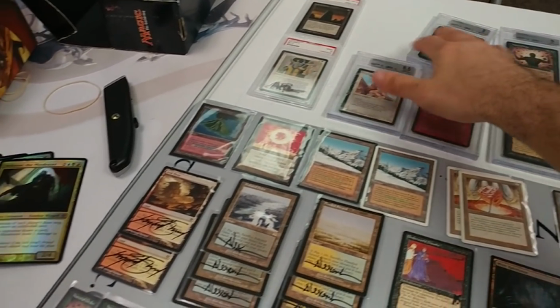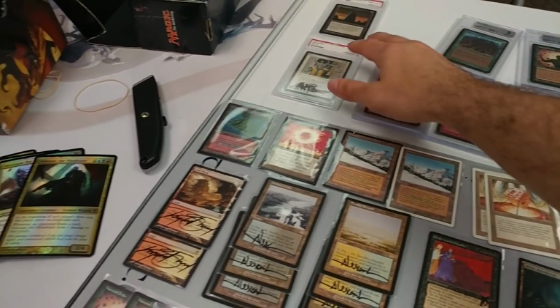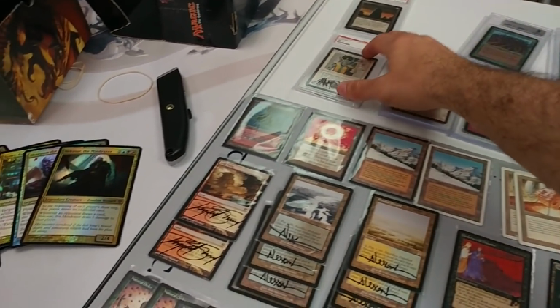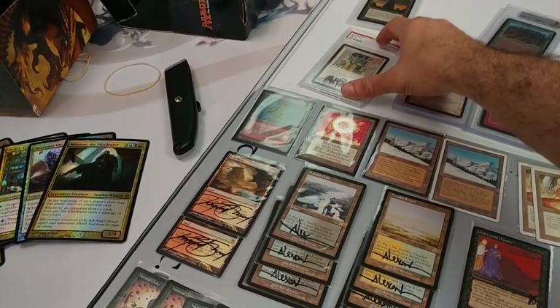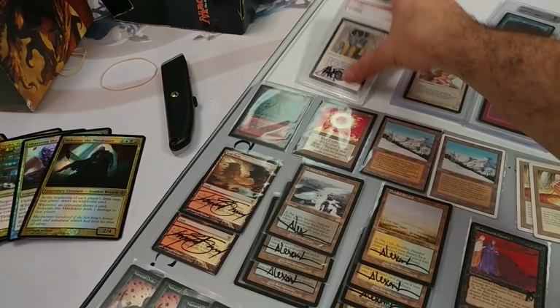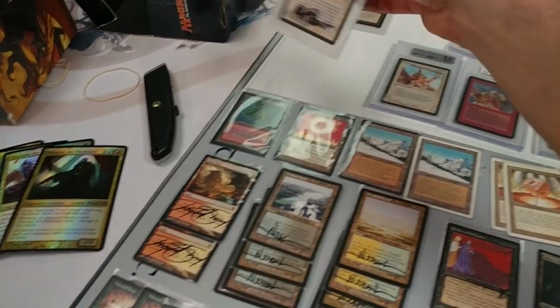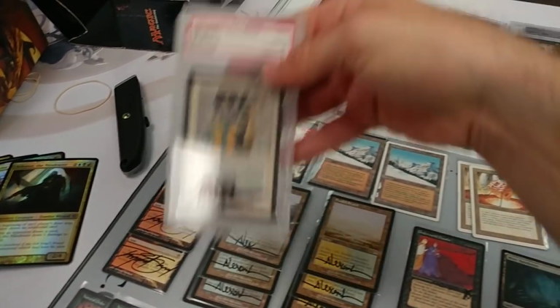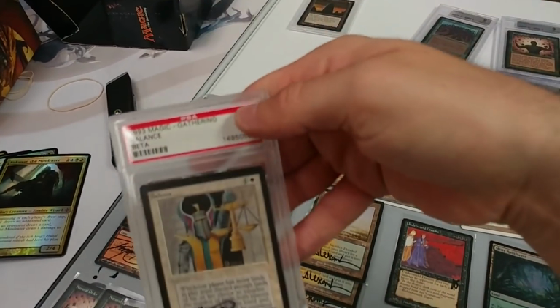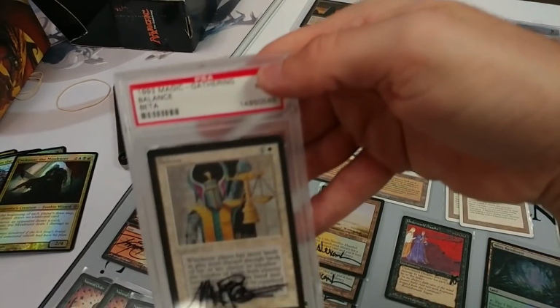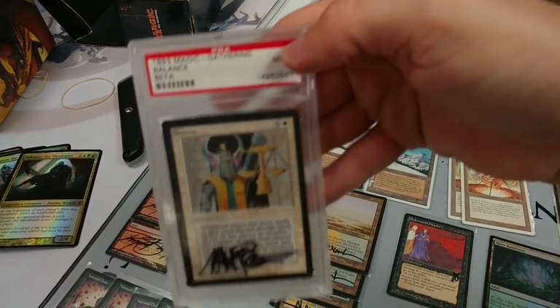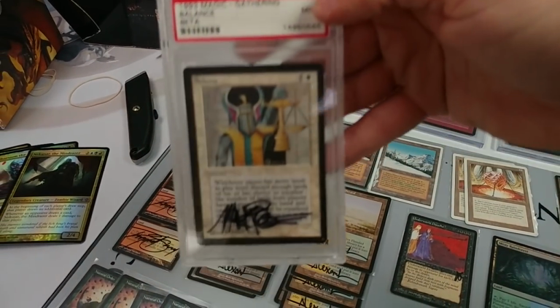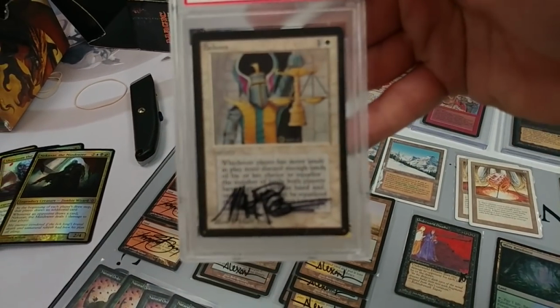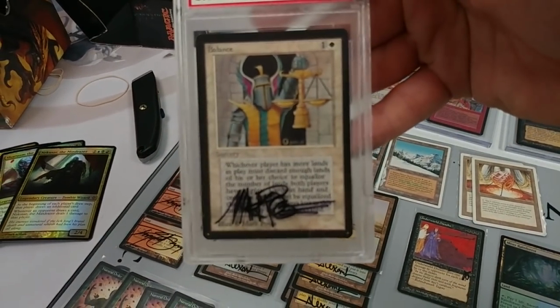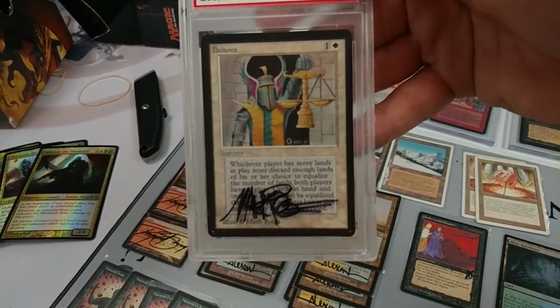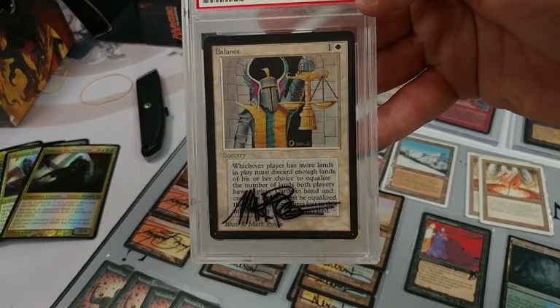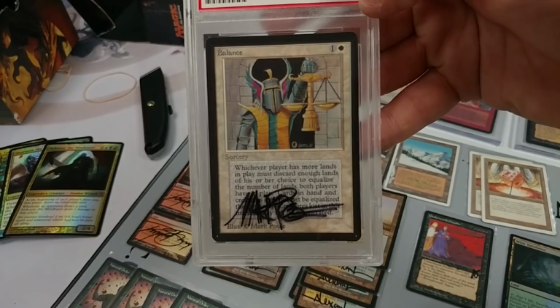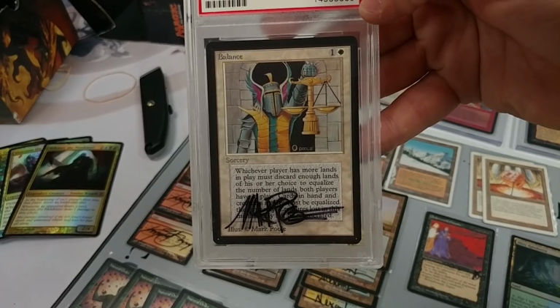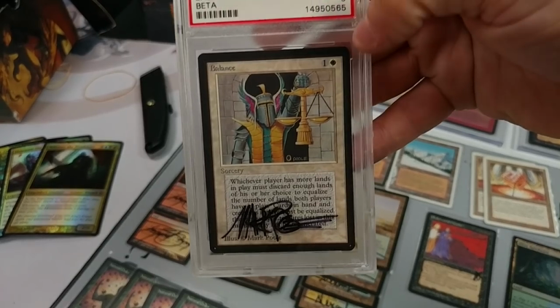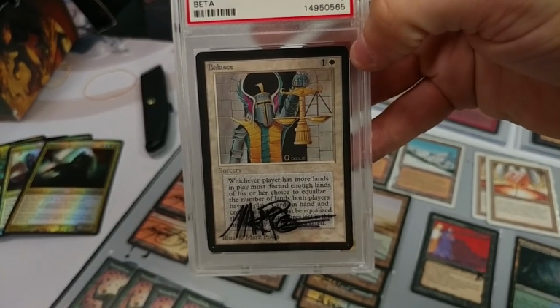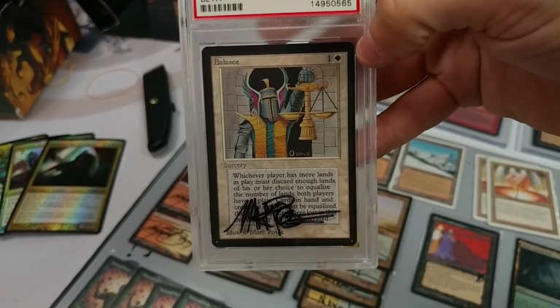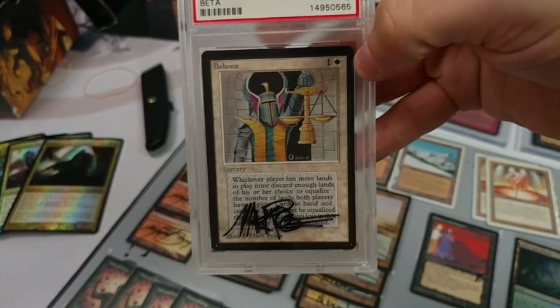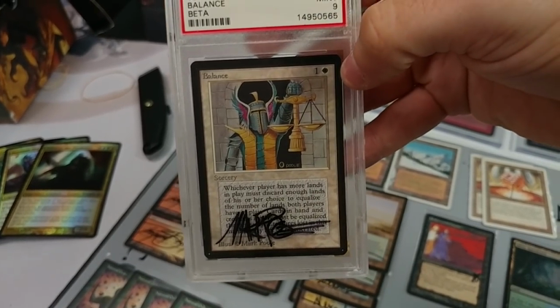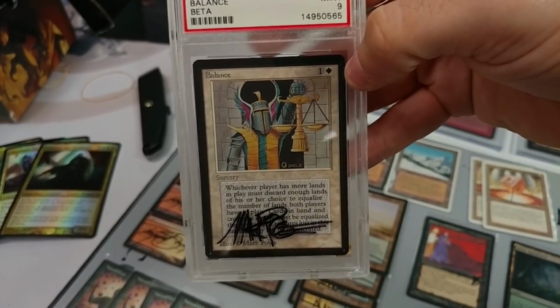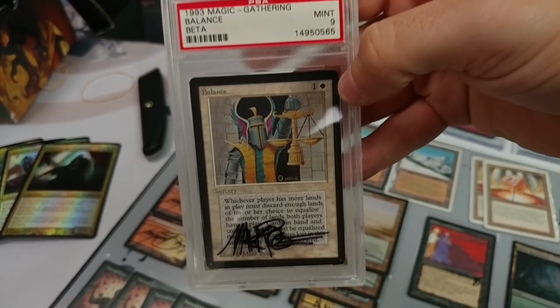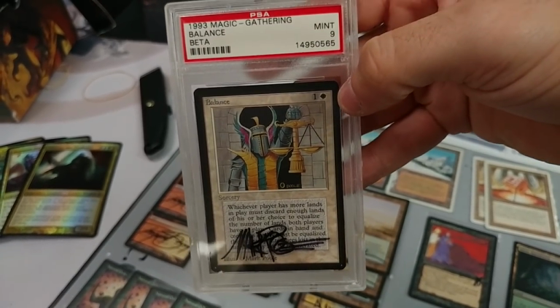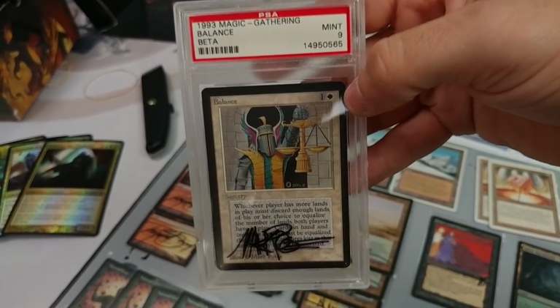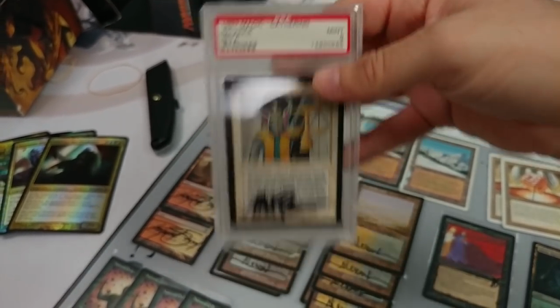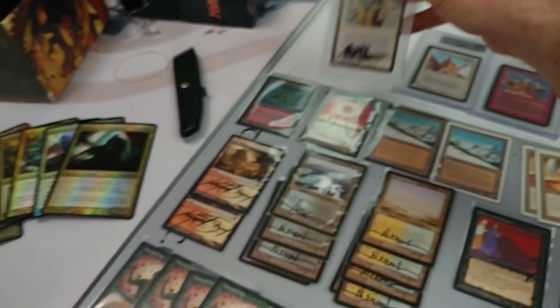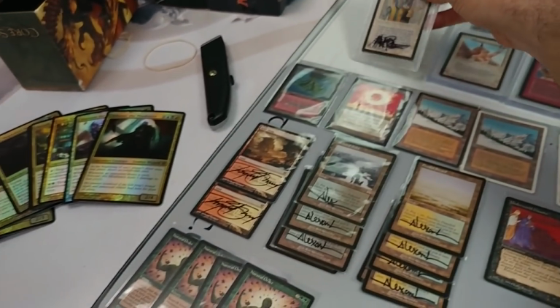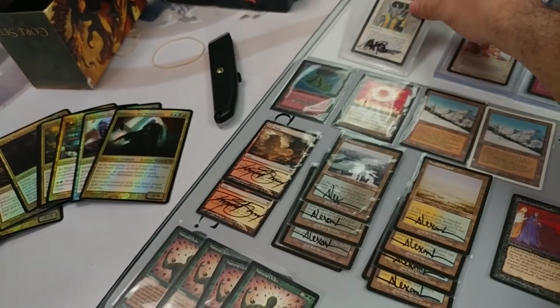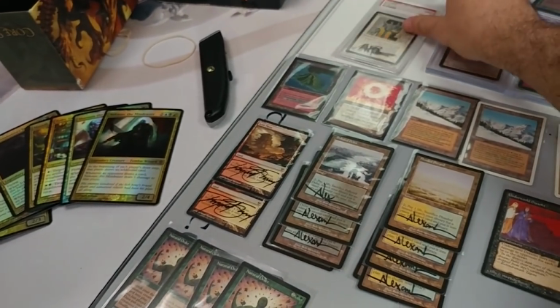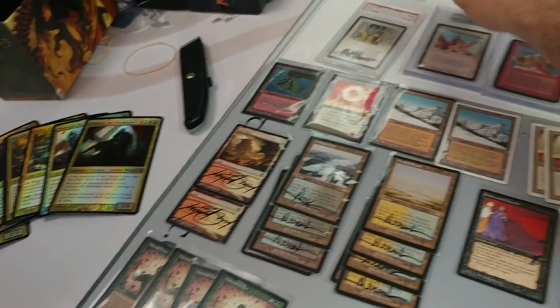We even have a Beta 9 Balance — nice little thing, signed by Mark Poole, with Mark Poole on the case. Not too bad.